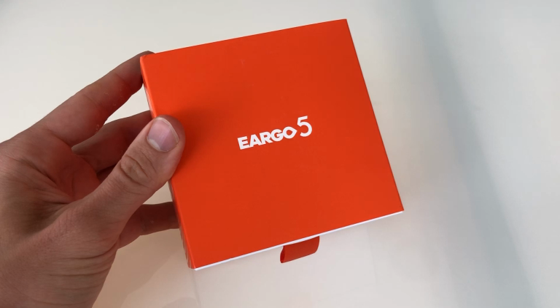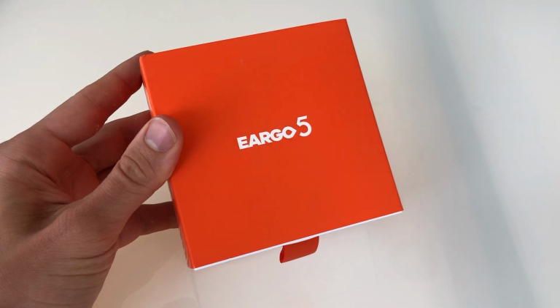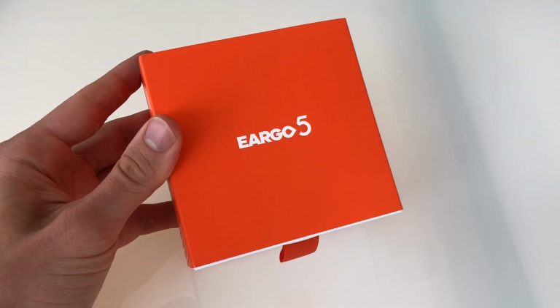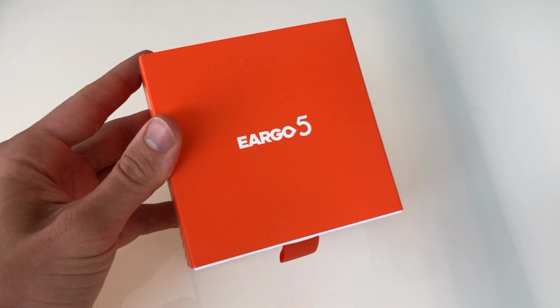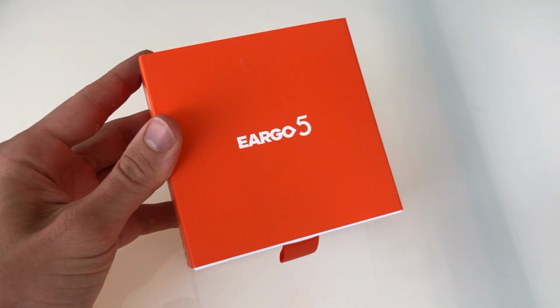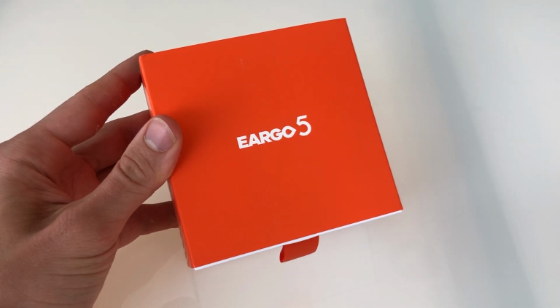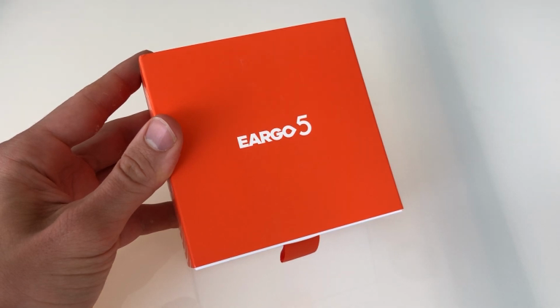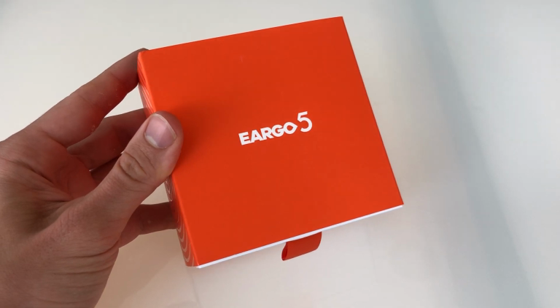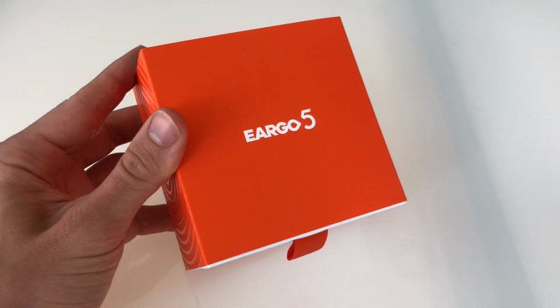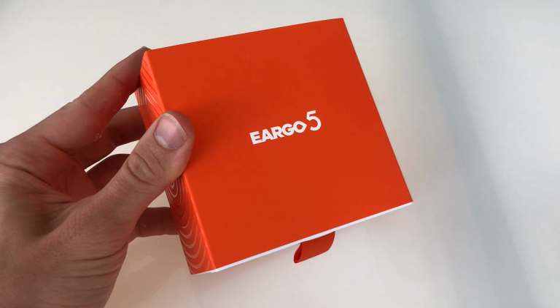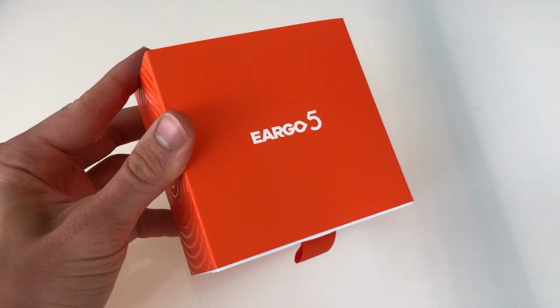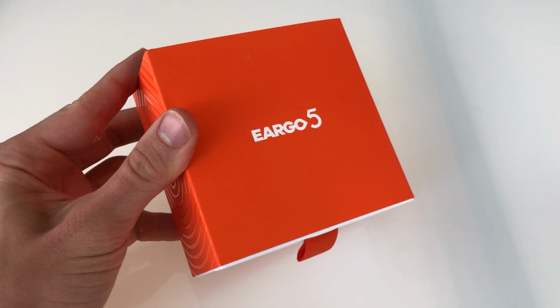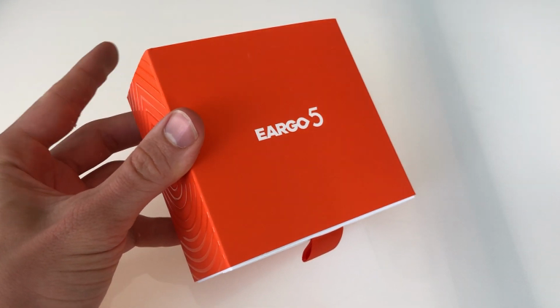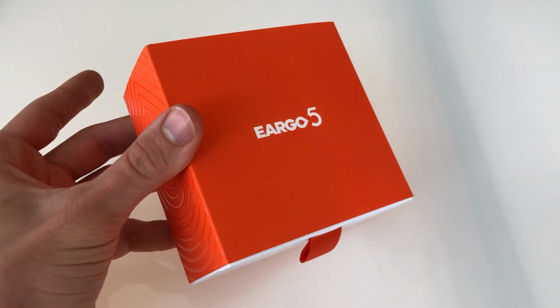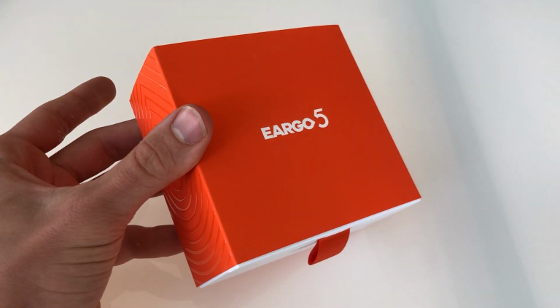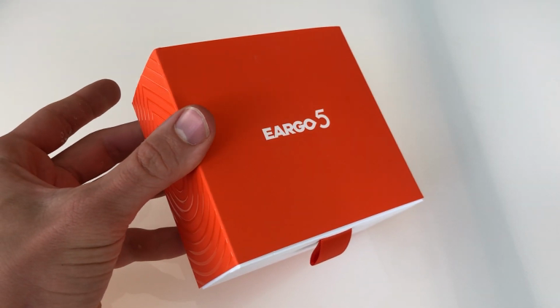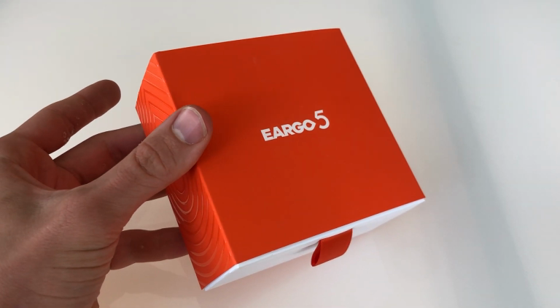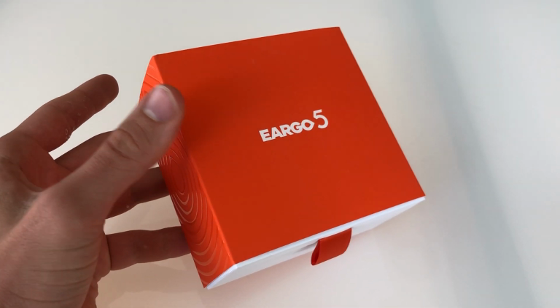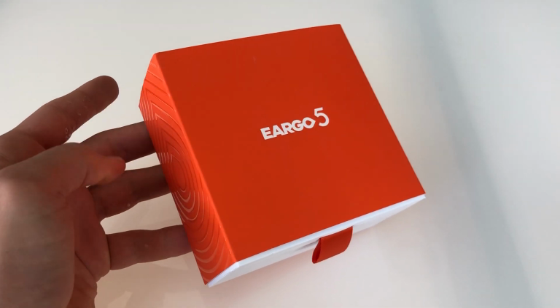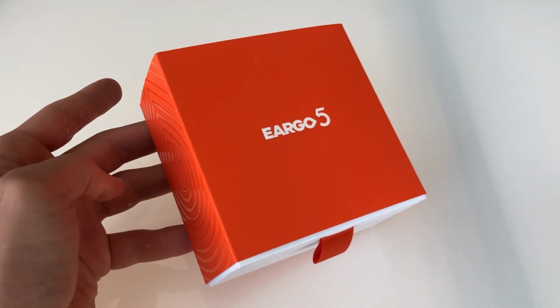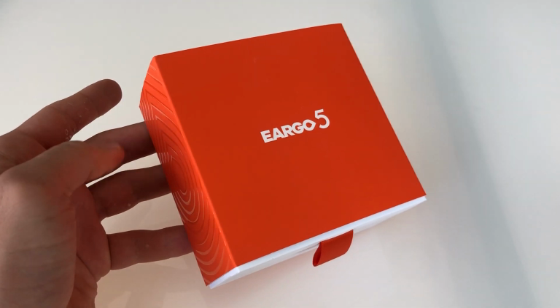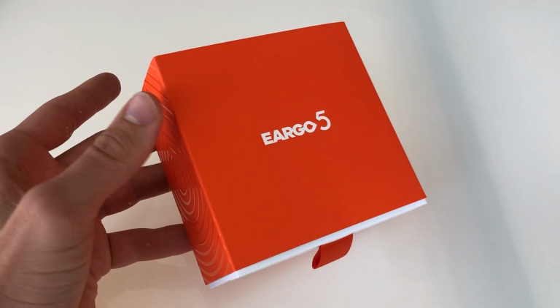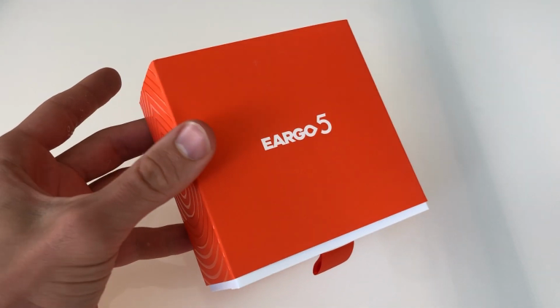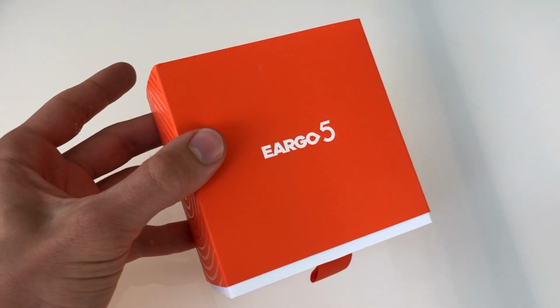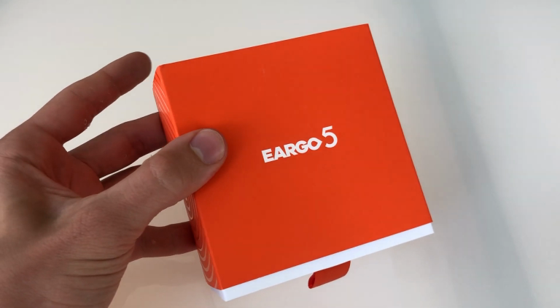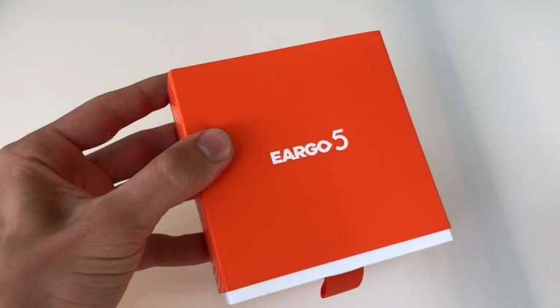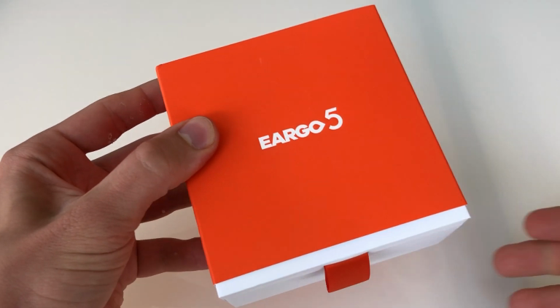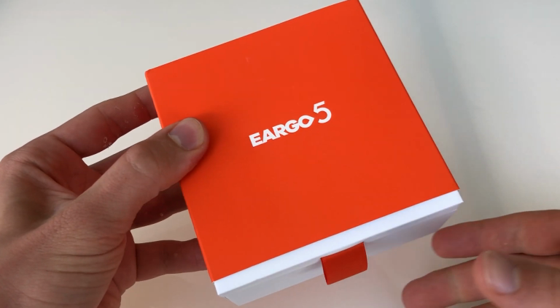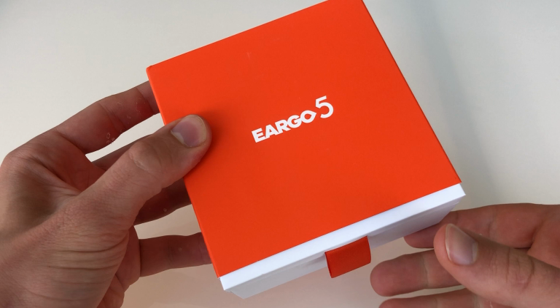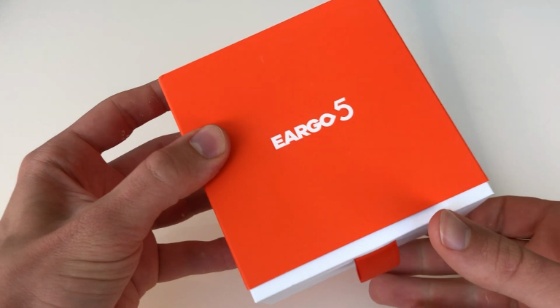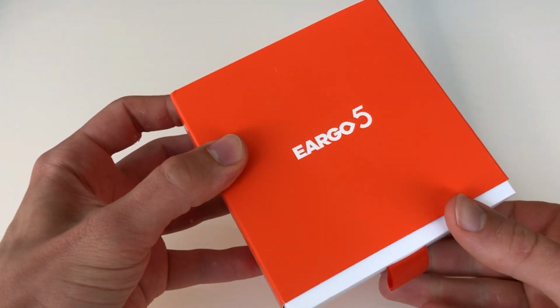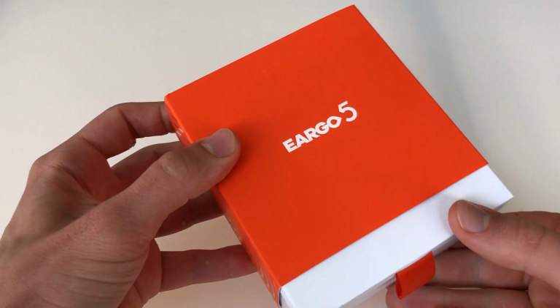Hello, this is Dr. Ben Thompson here. Today we will unbox and open the Eargo 5 hearing aids.